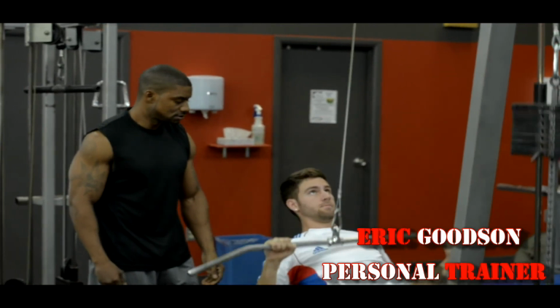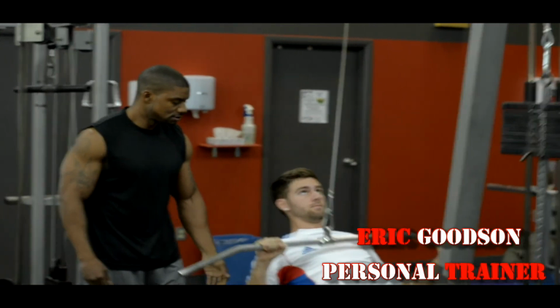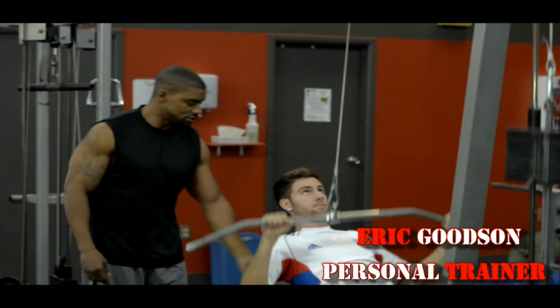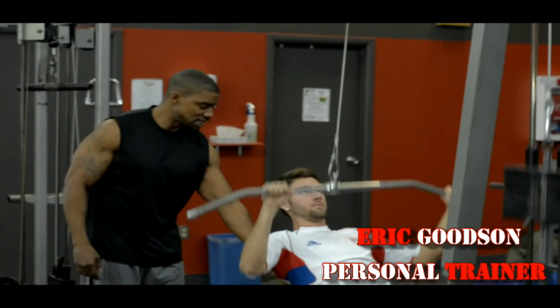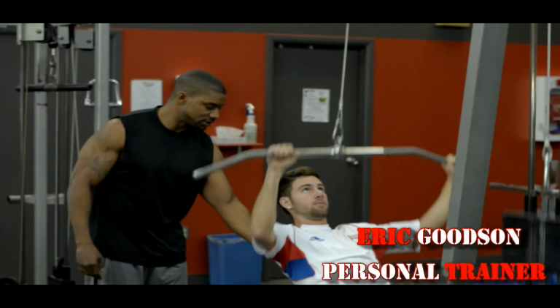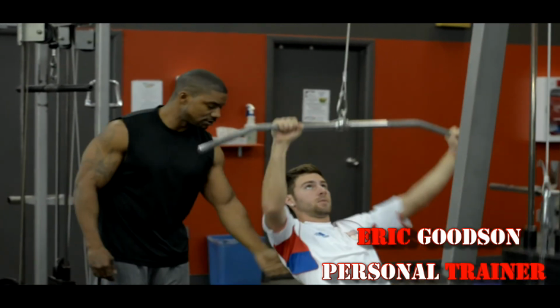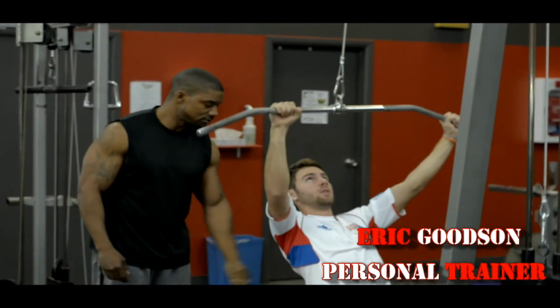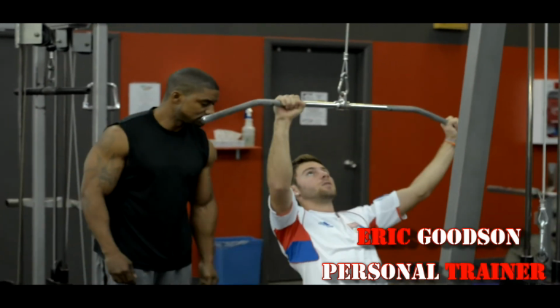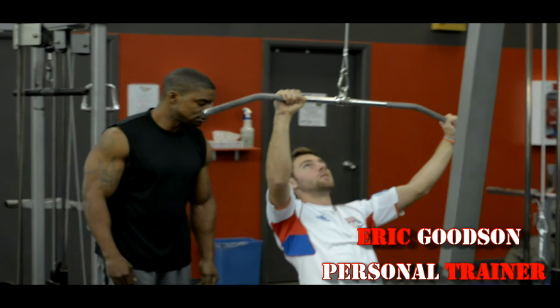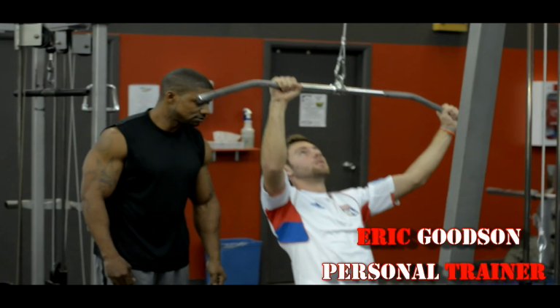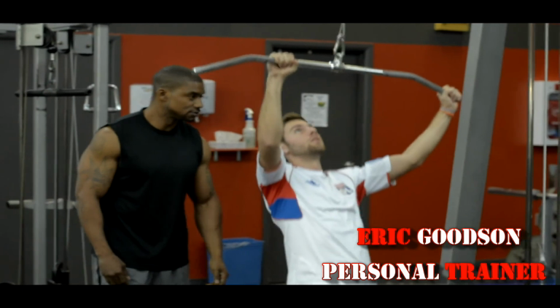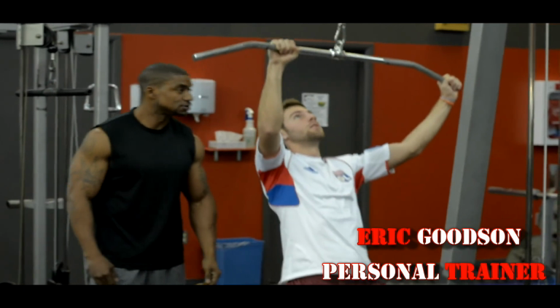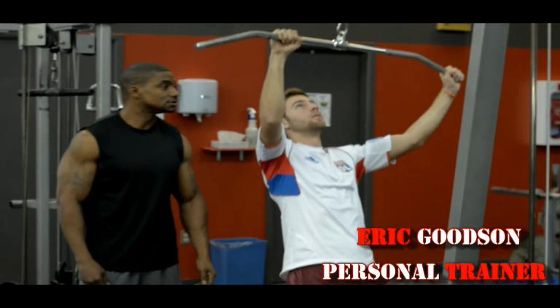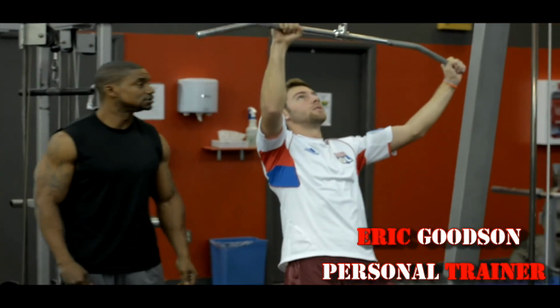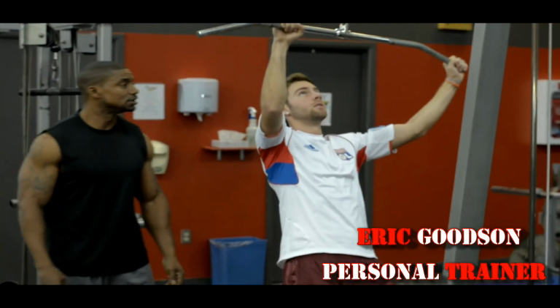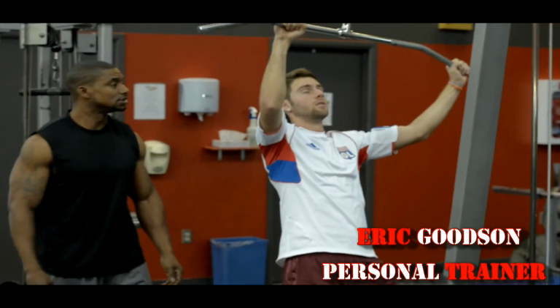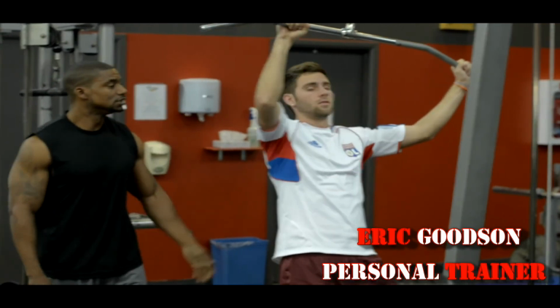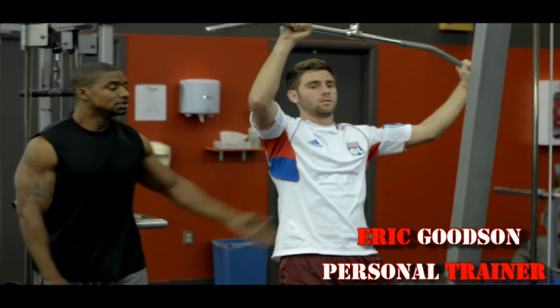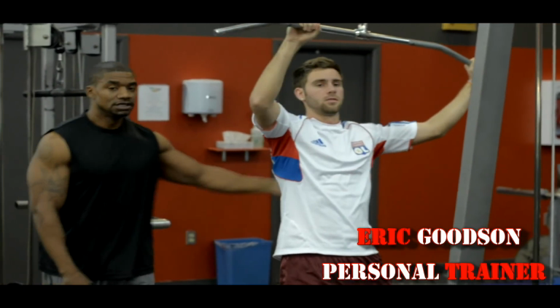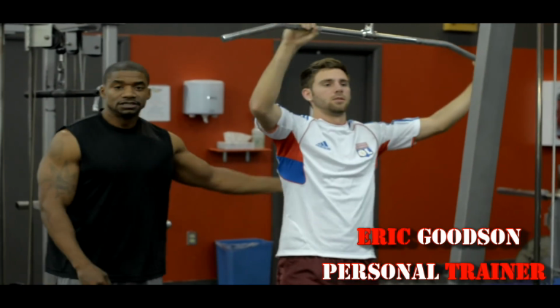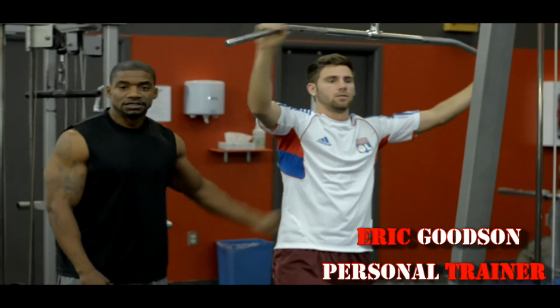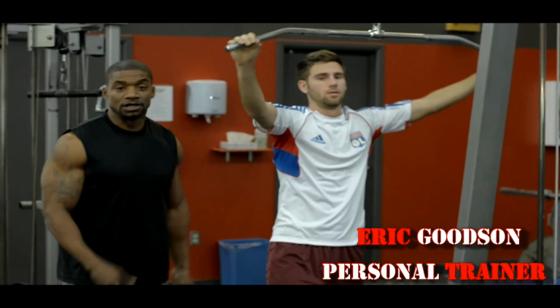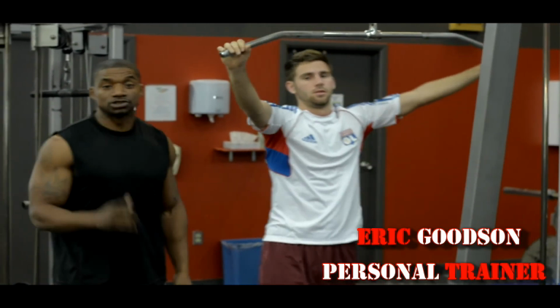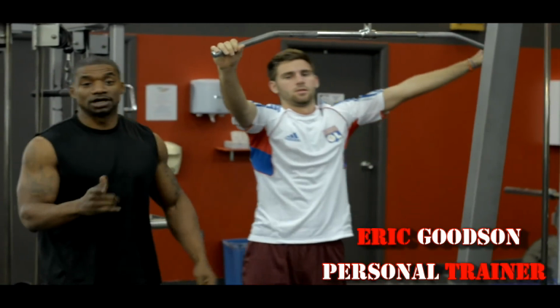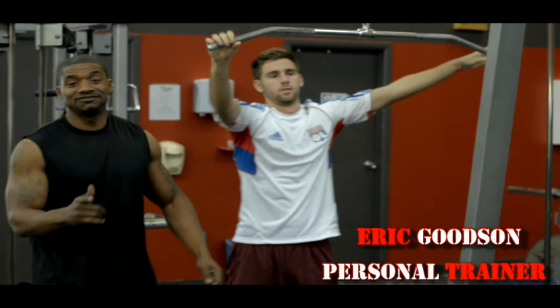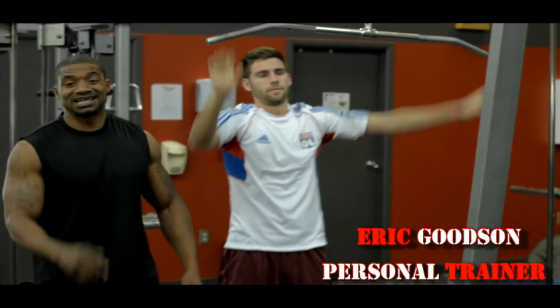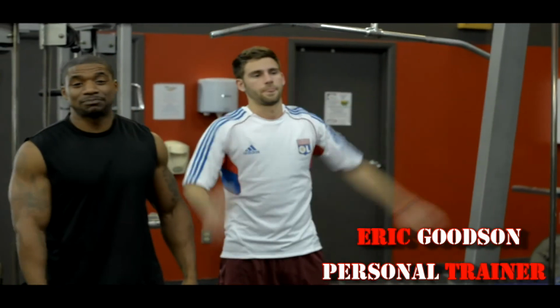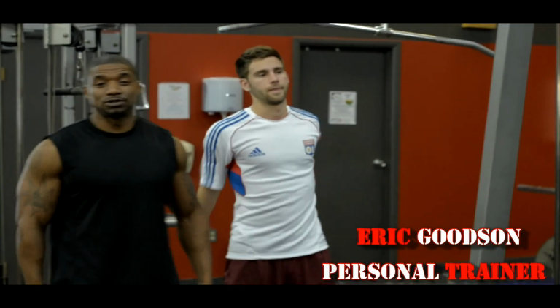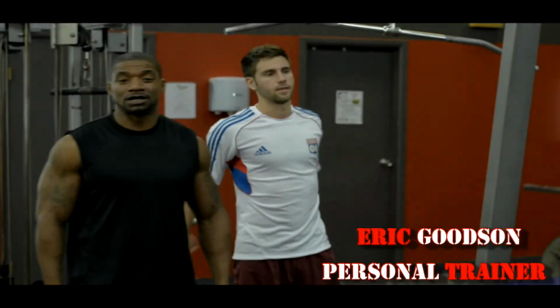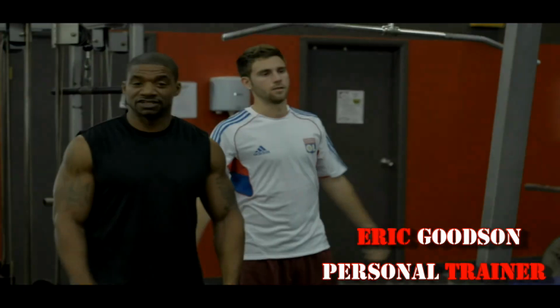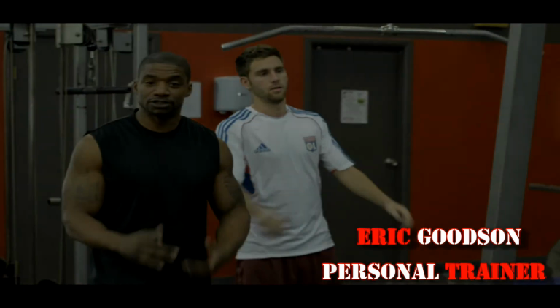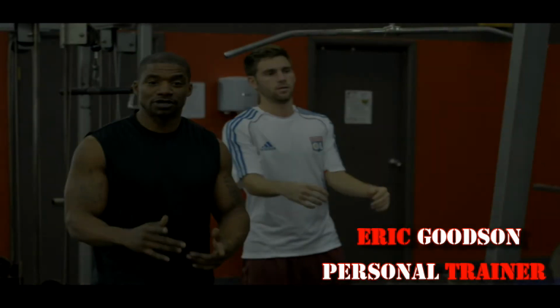Good job. And those are uneven lat pulldowns — give them a try.